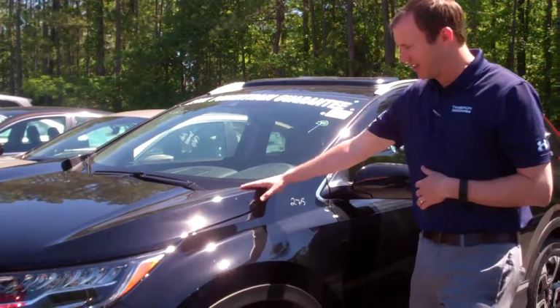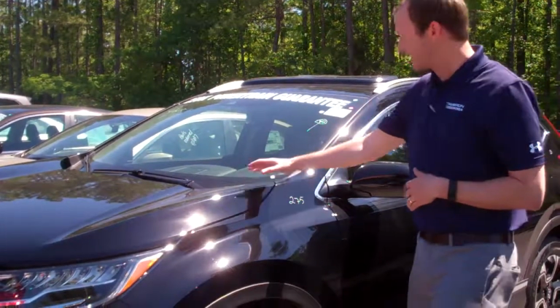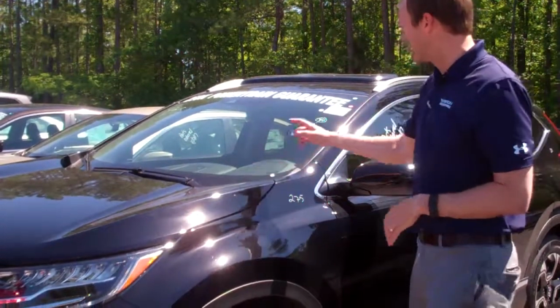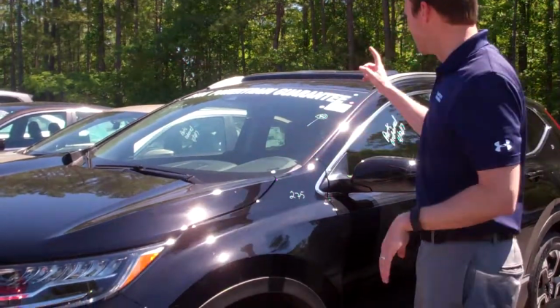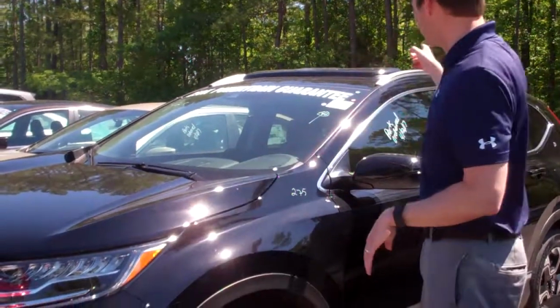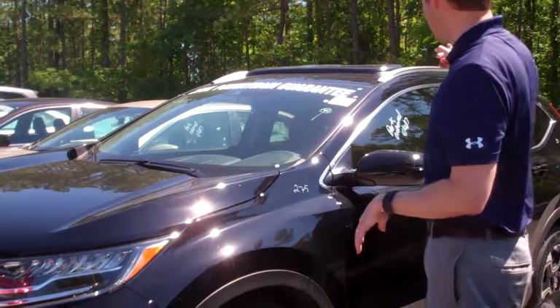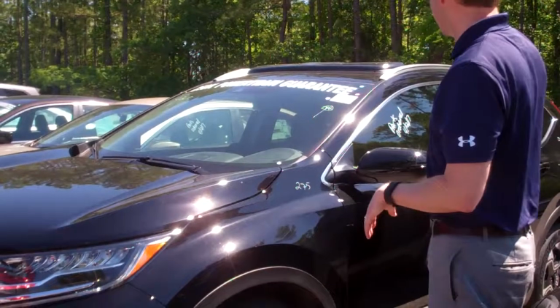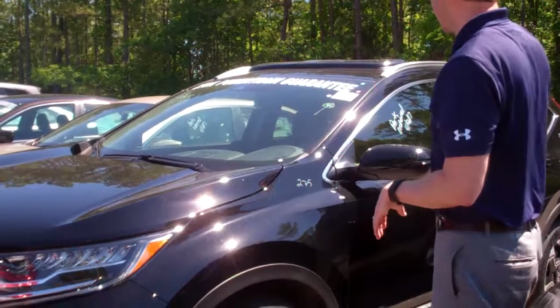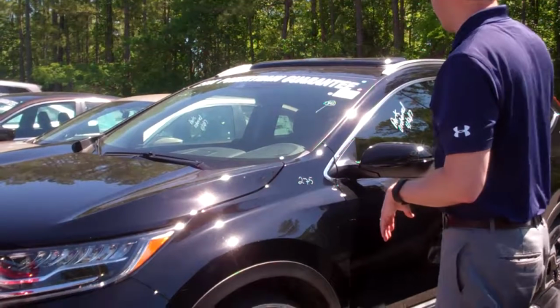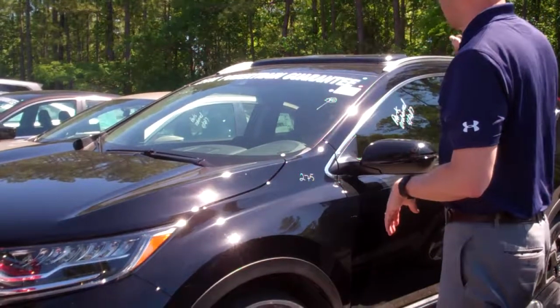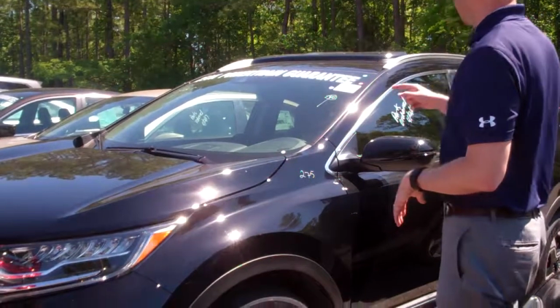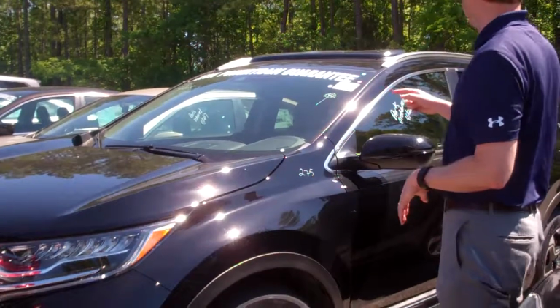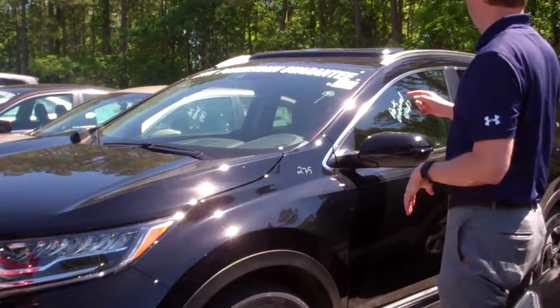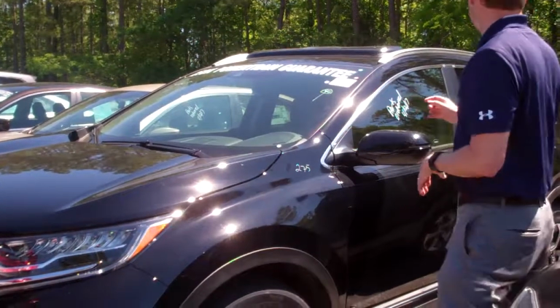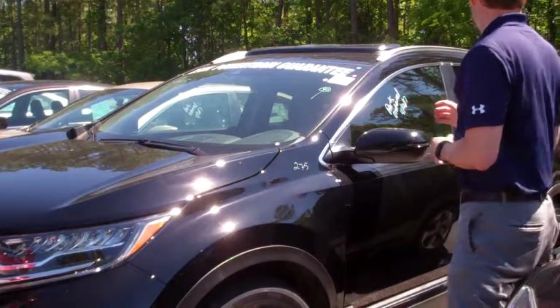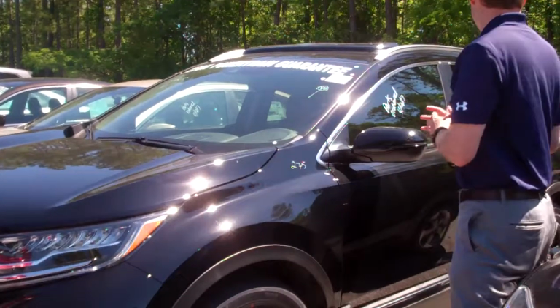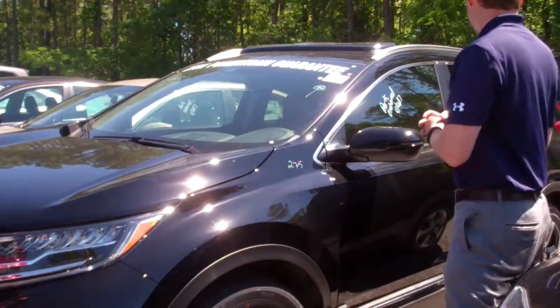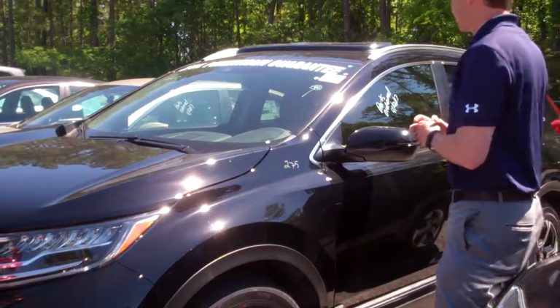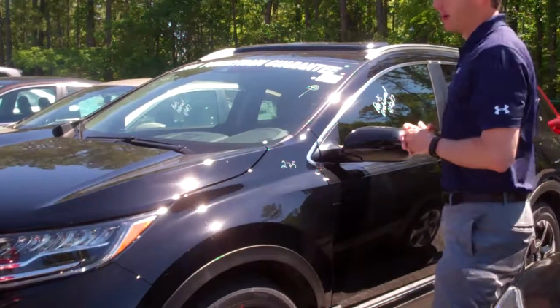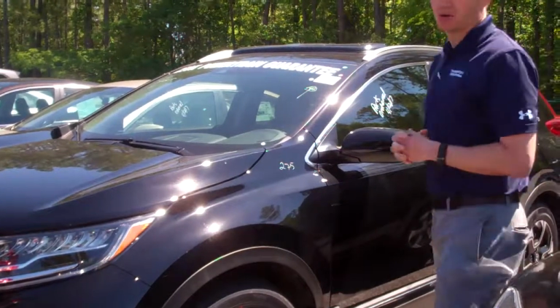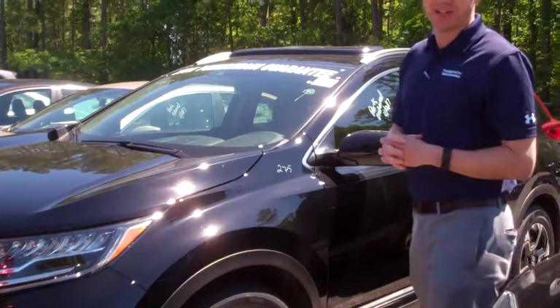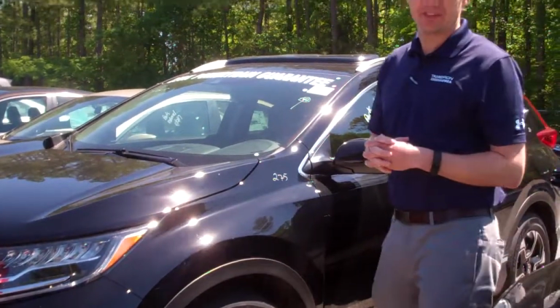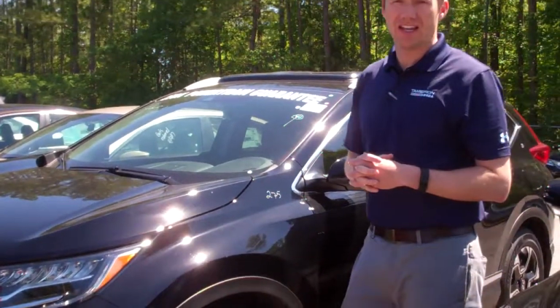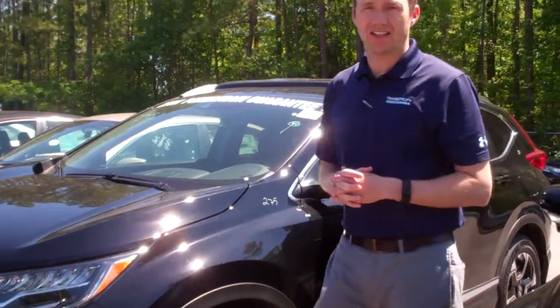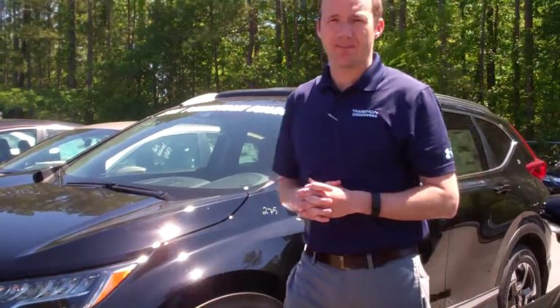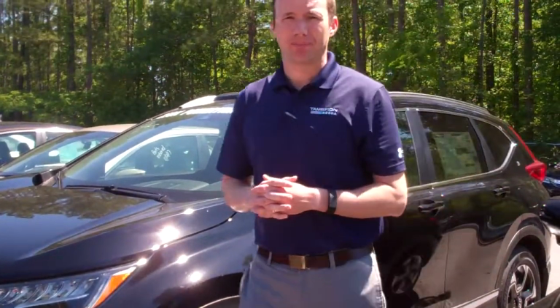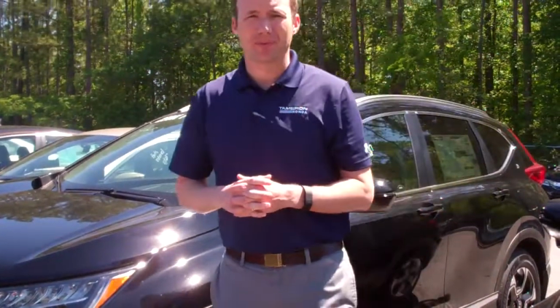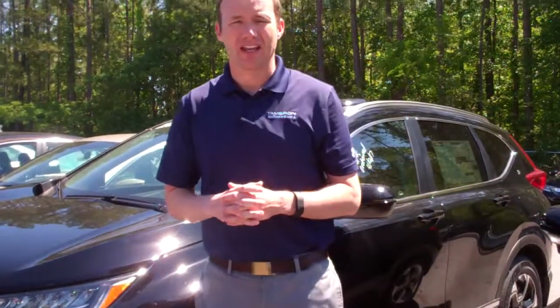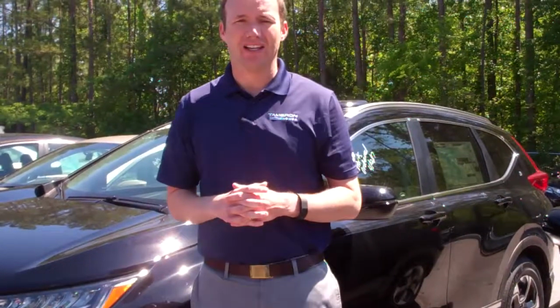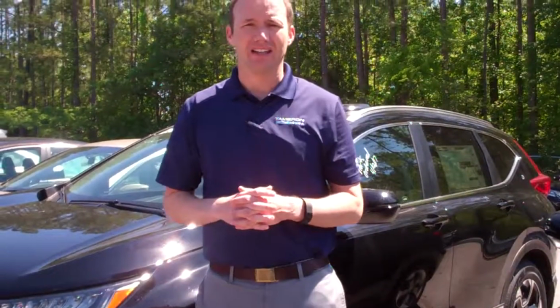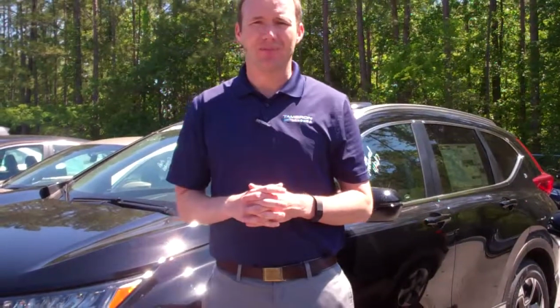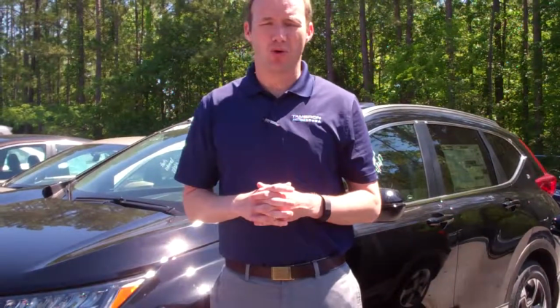It's got the roof rails, it's got the touchscreen, it's got the power lift gate, and a lot more.